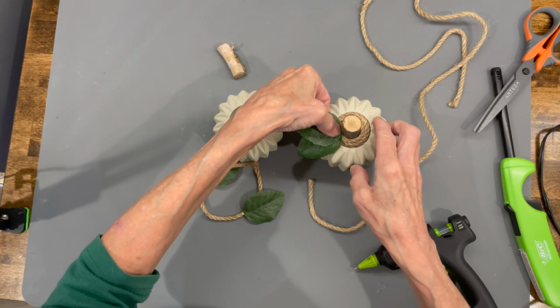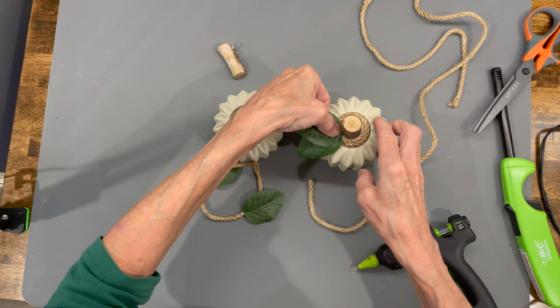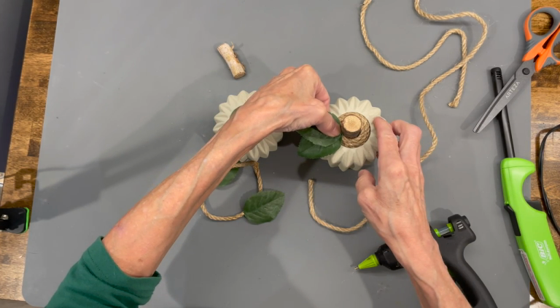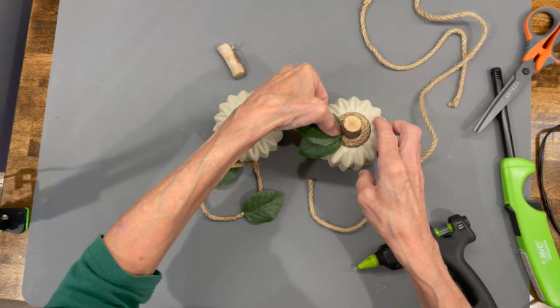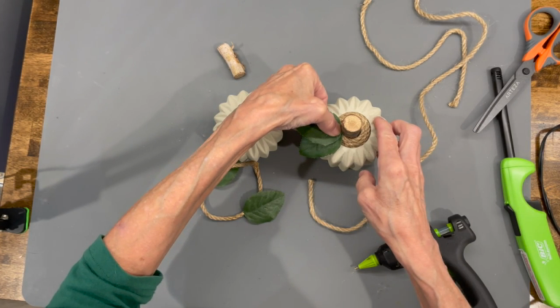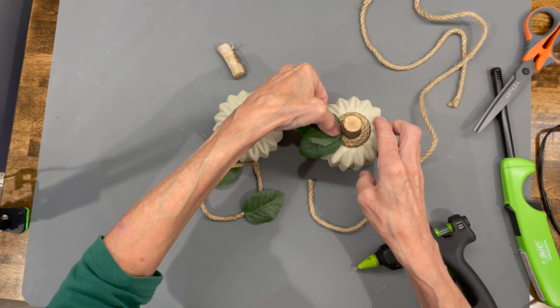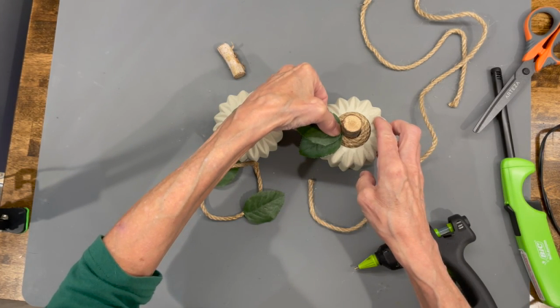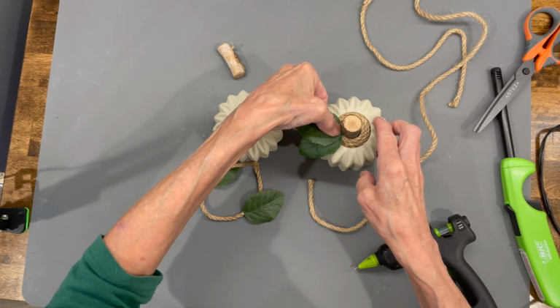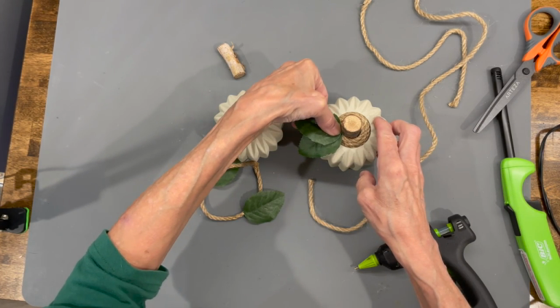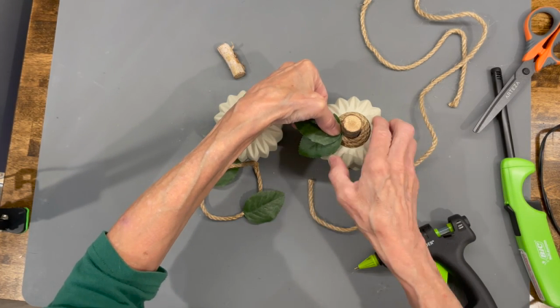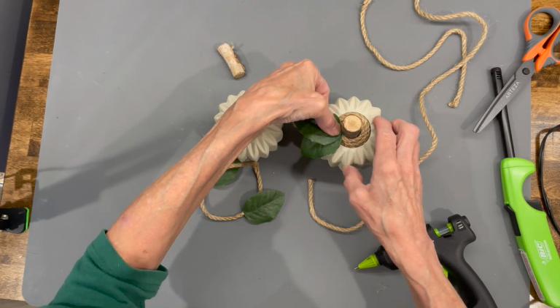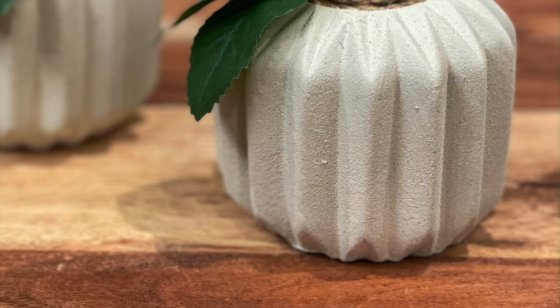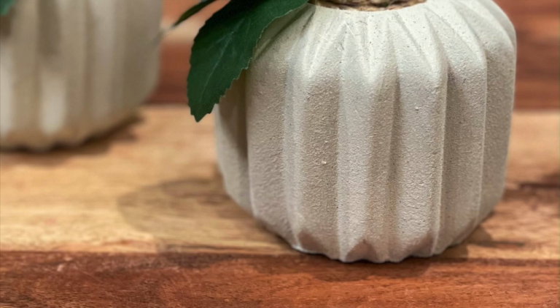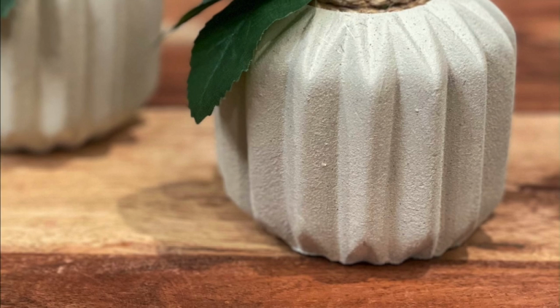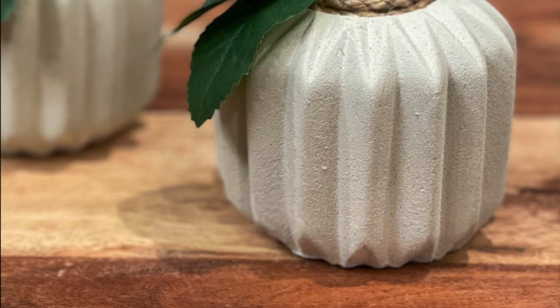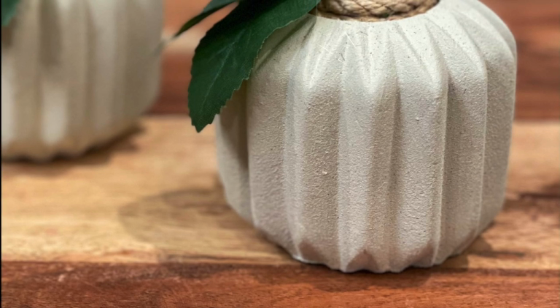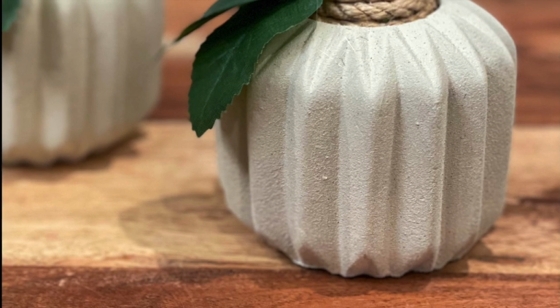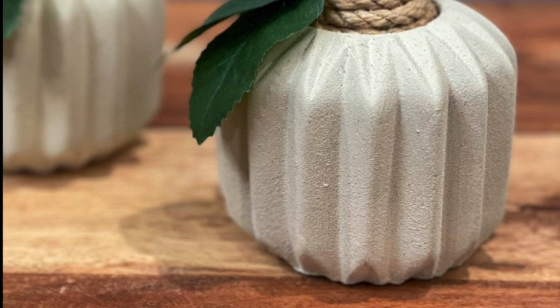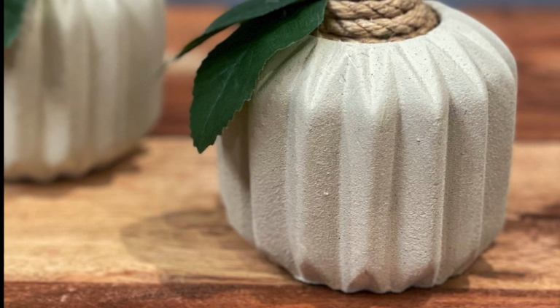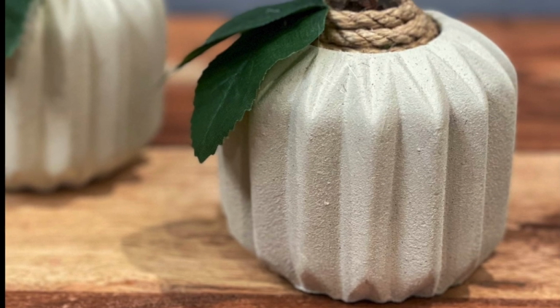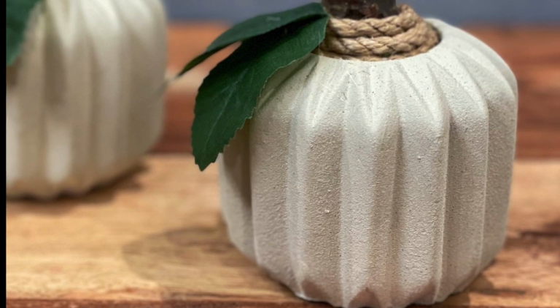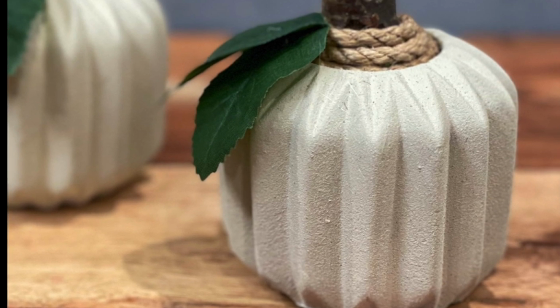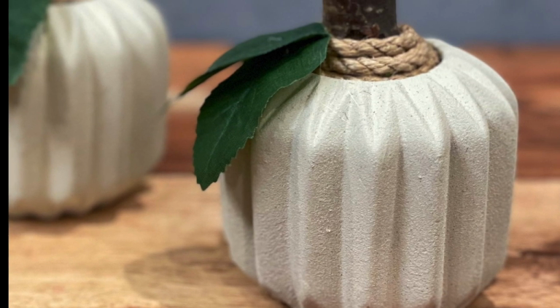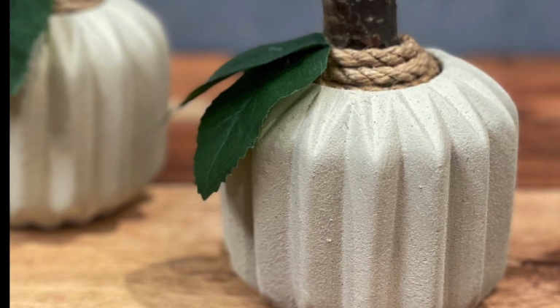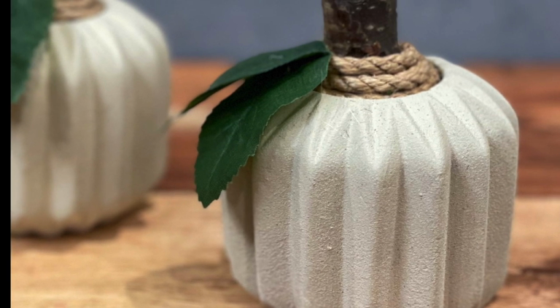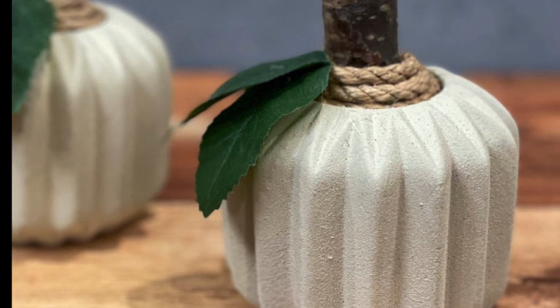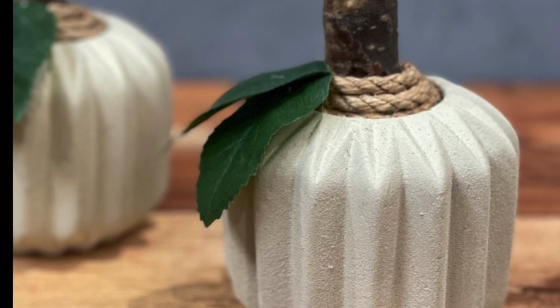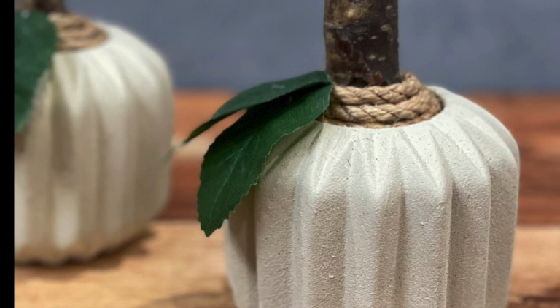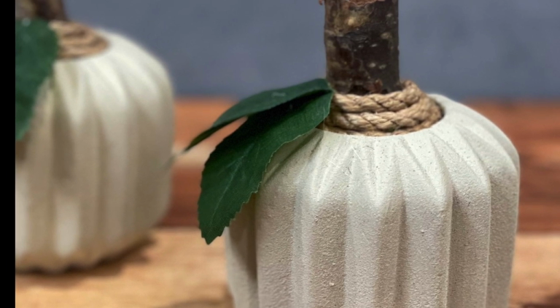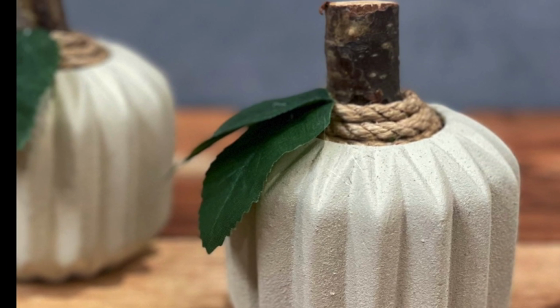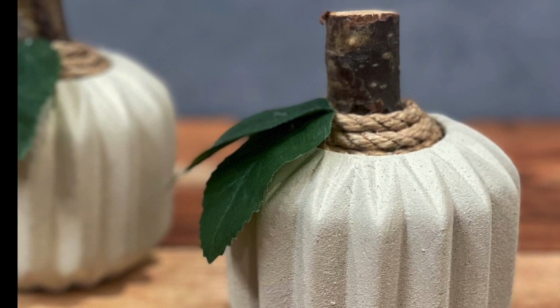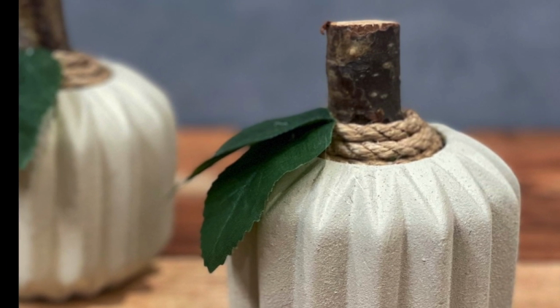Do the same thing with the second one. These turned out really cute — I really love the neutrals during this time of year.